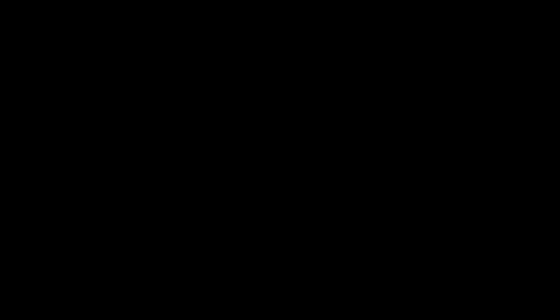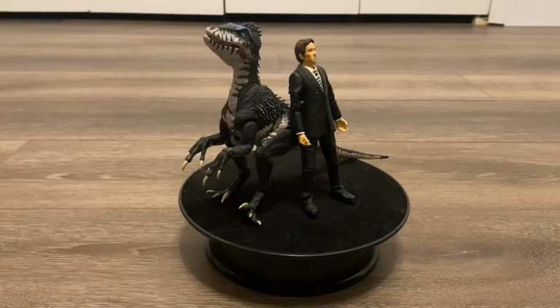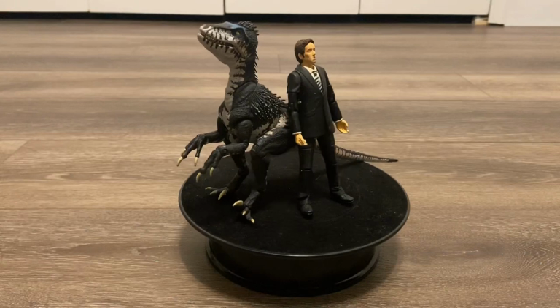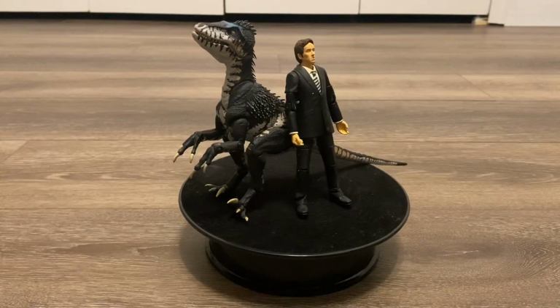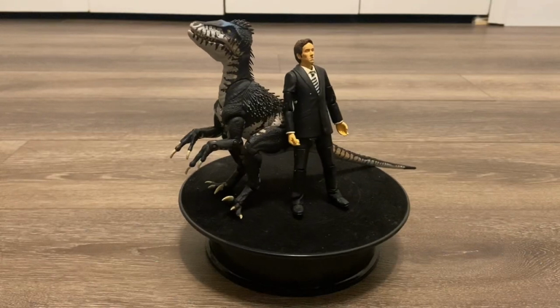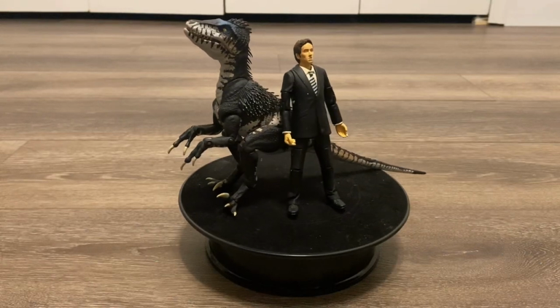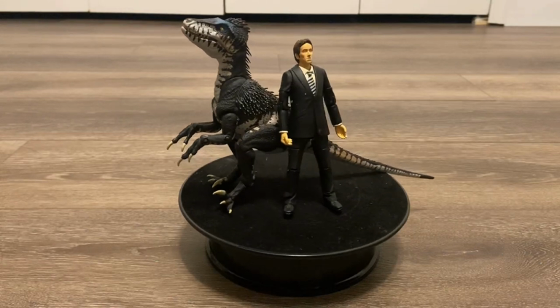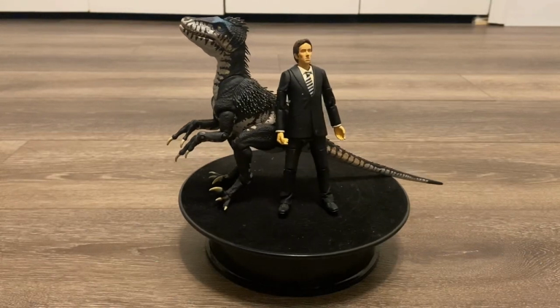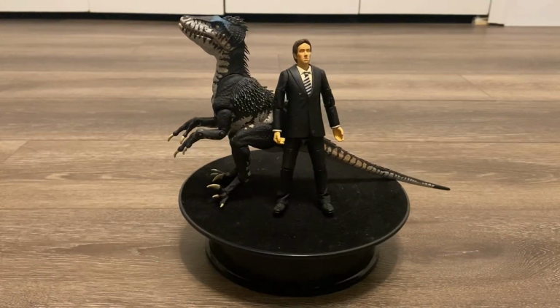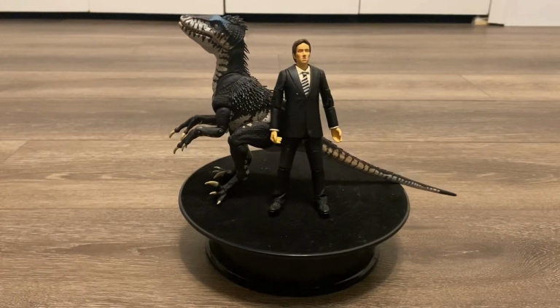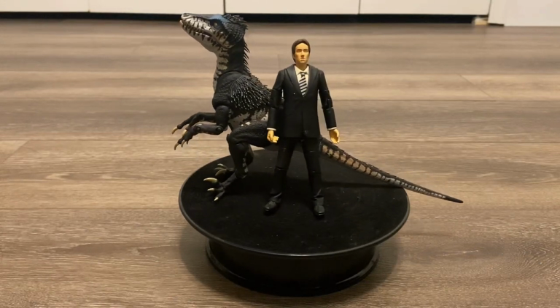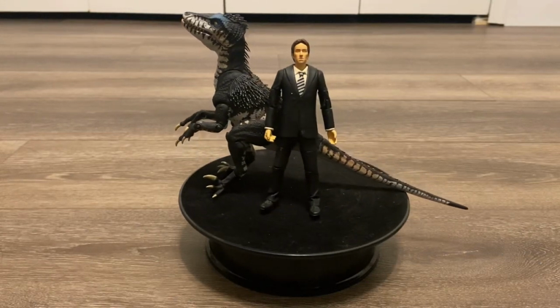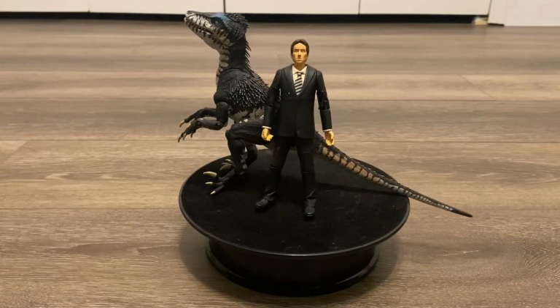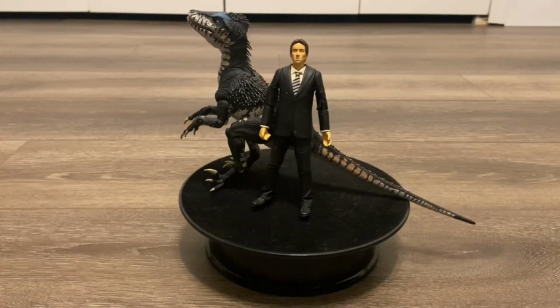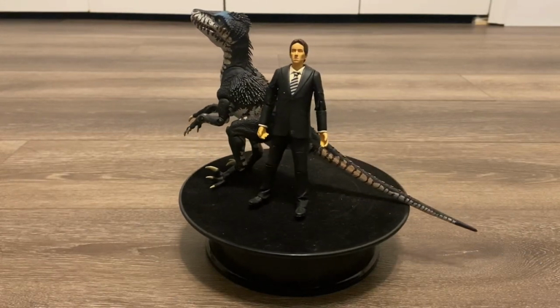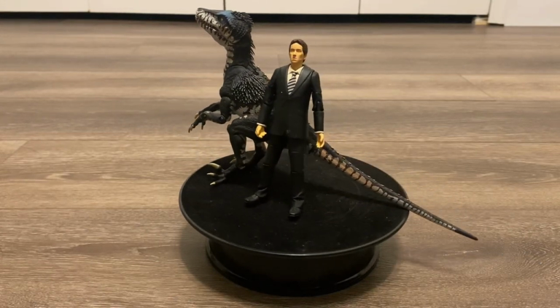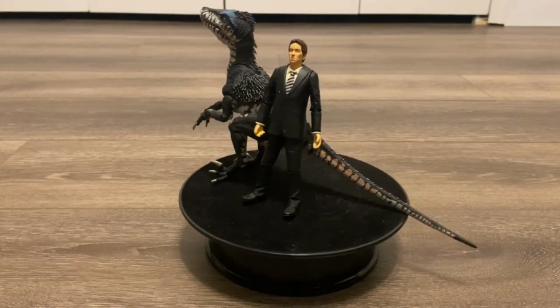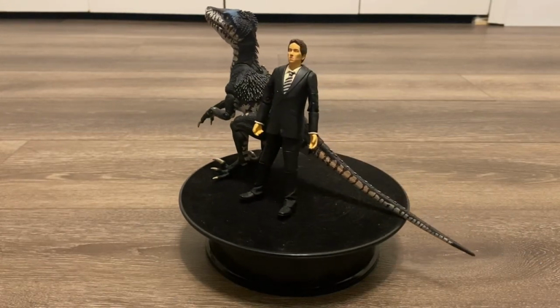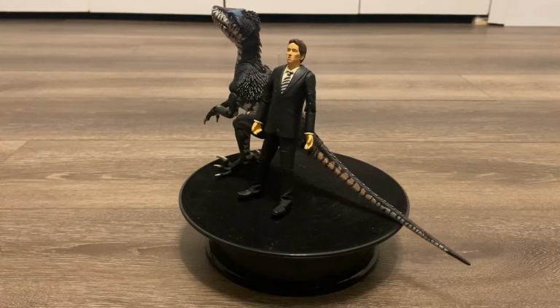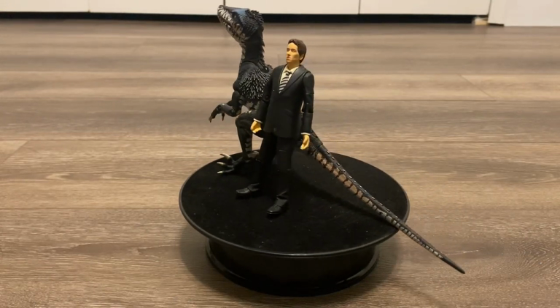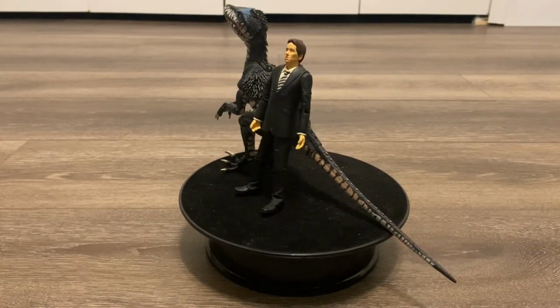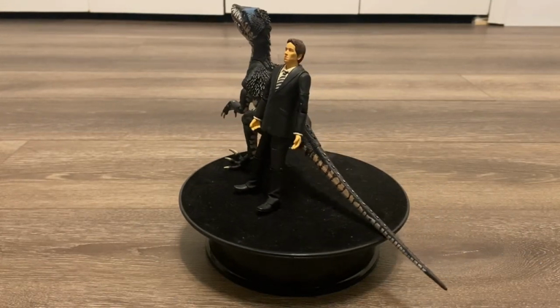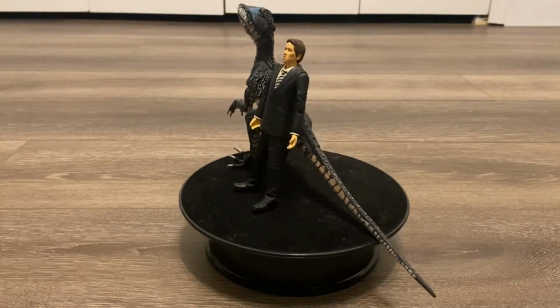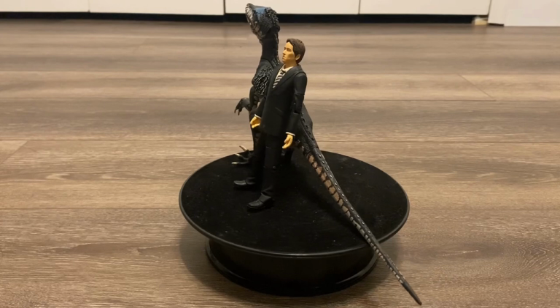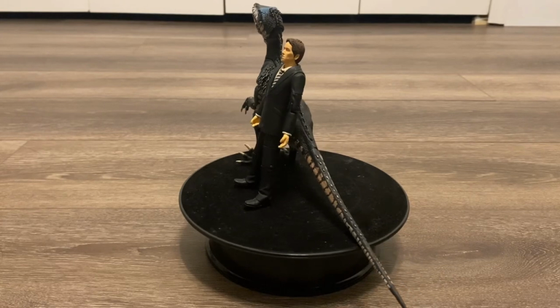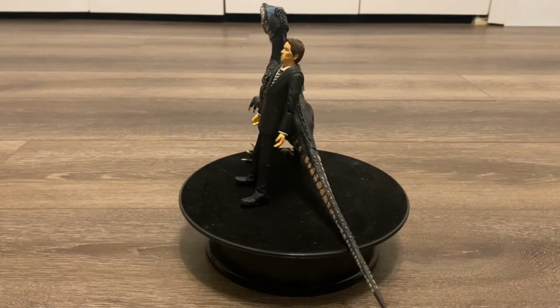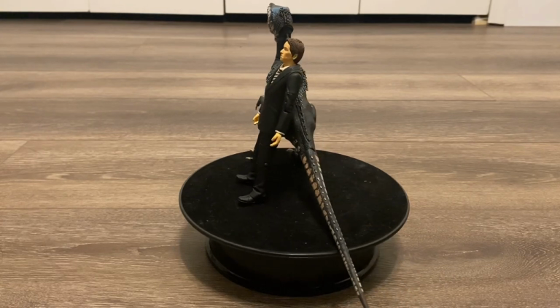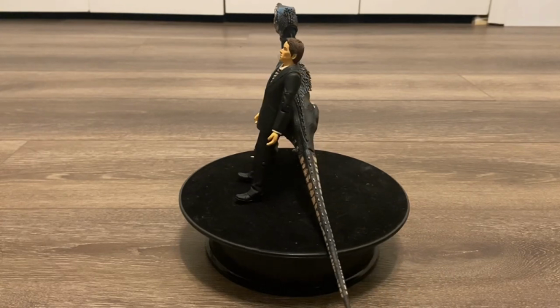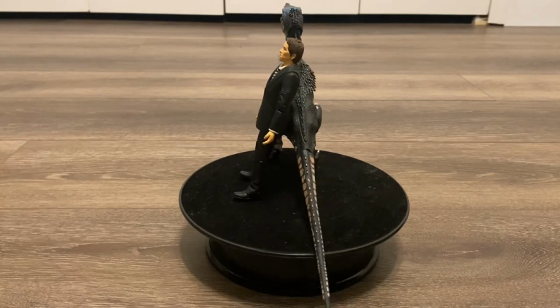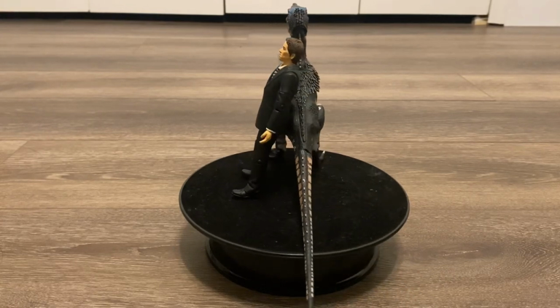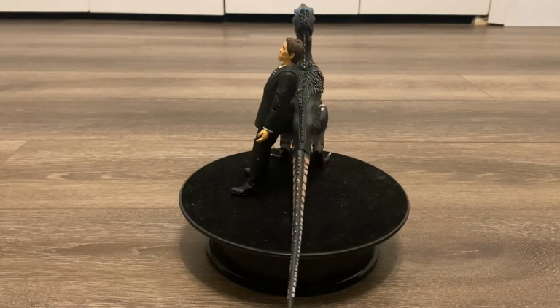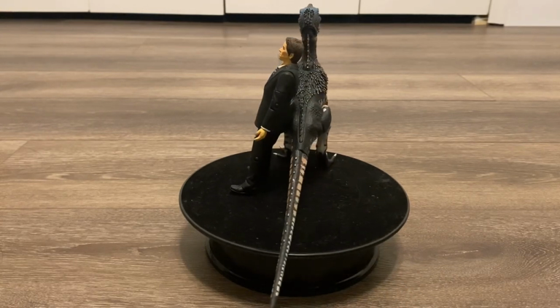Hello subscribers! Today we will be taking a look at the Primeval James Lester and Raptor set from the company known as Character Options.